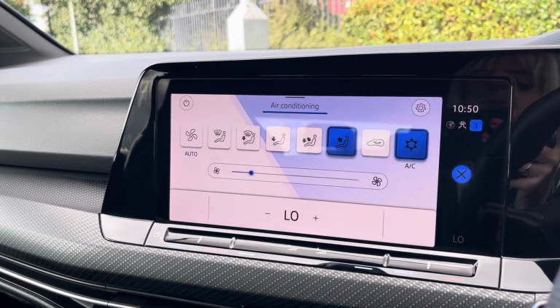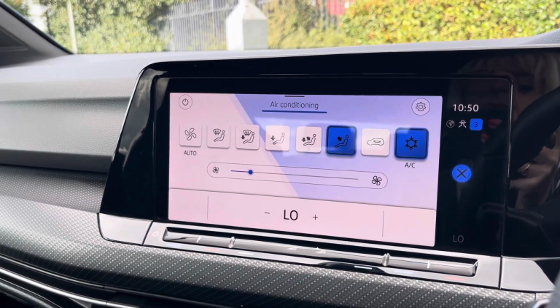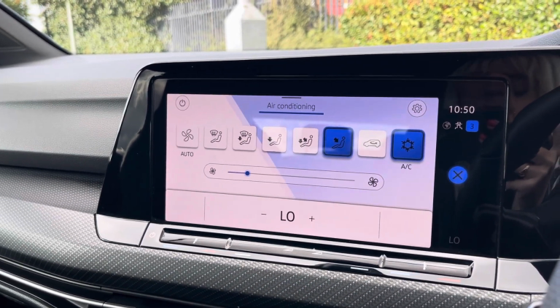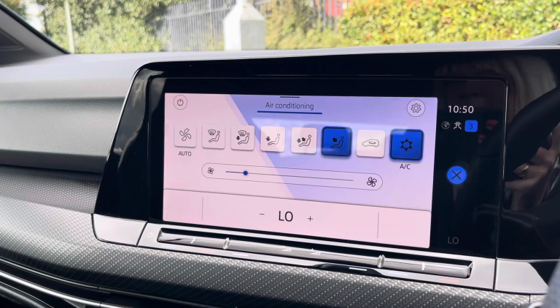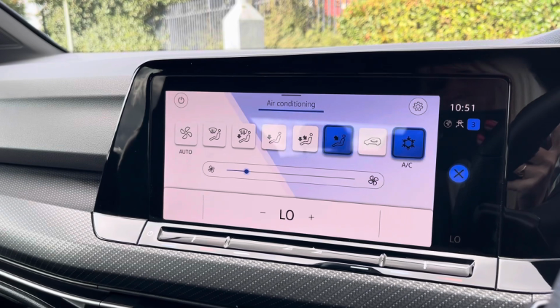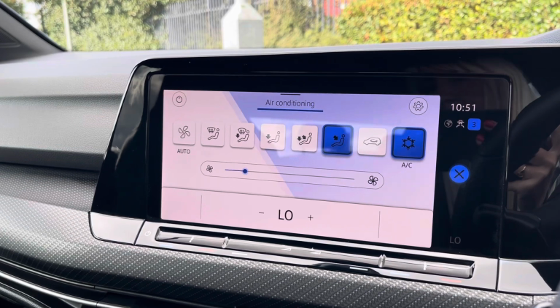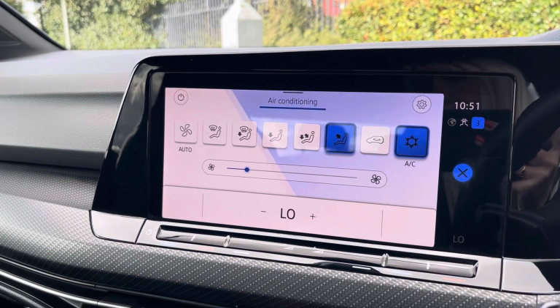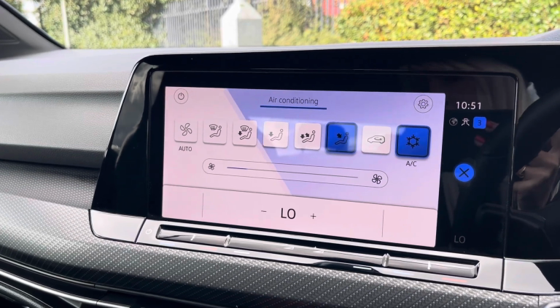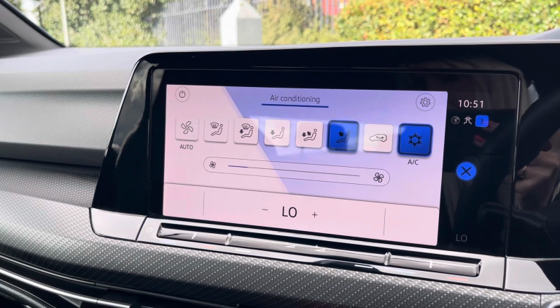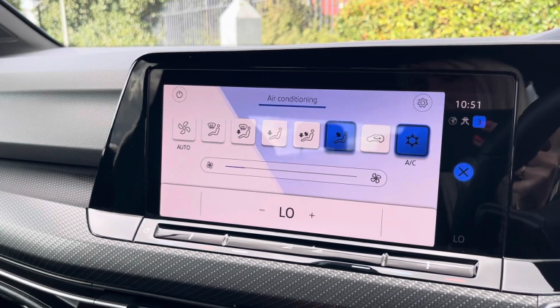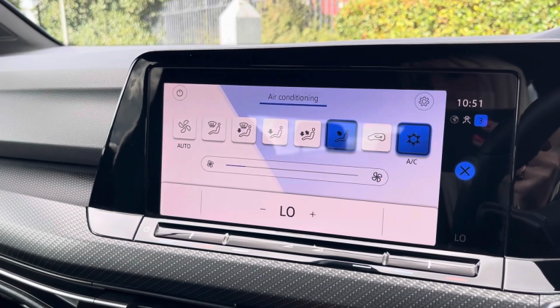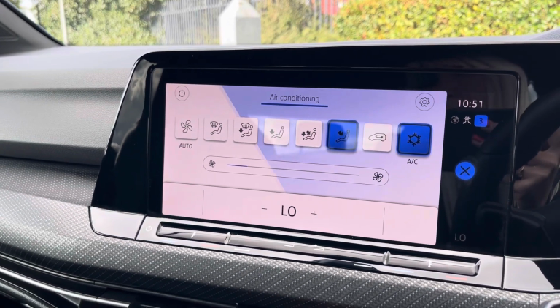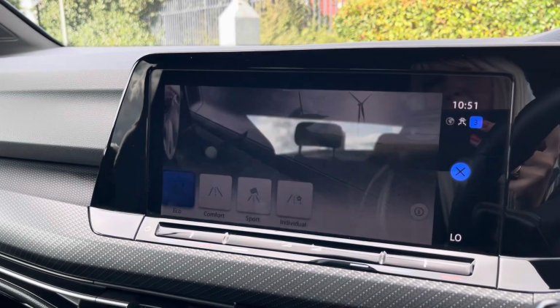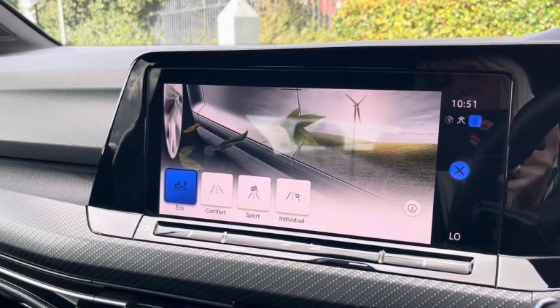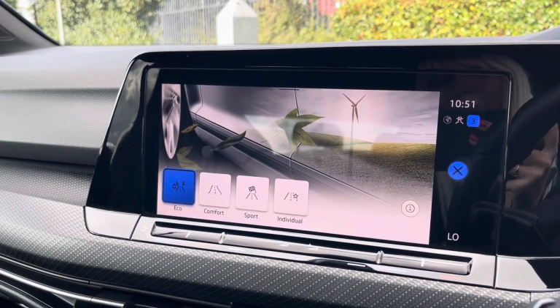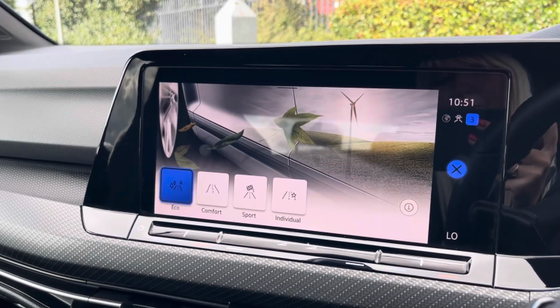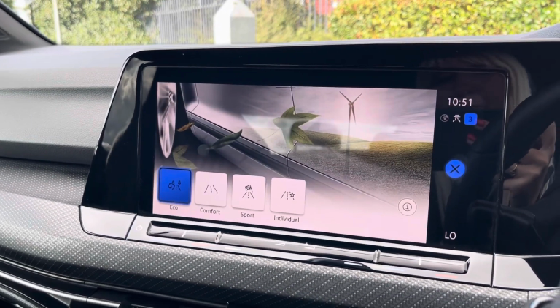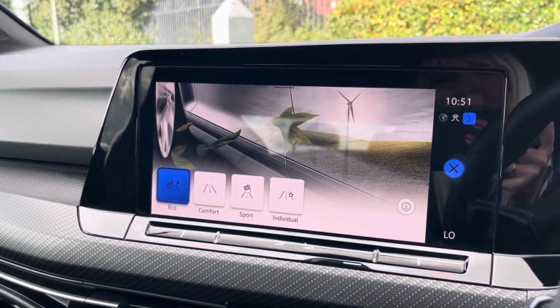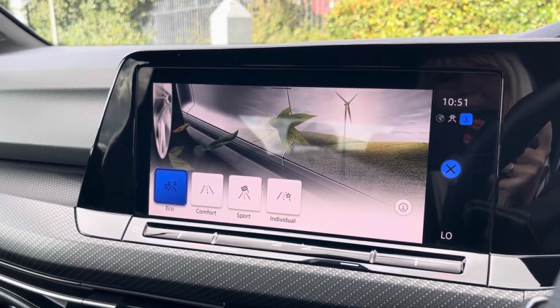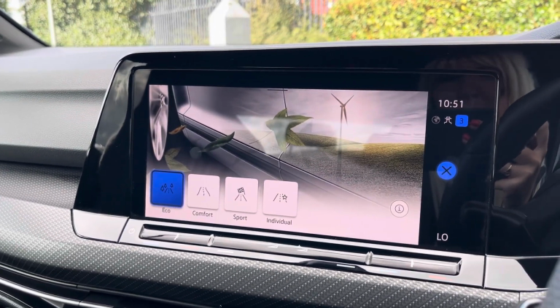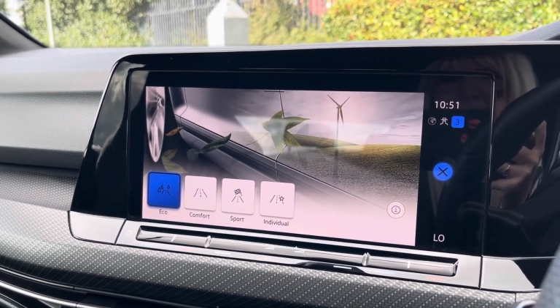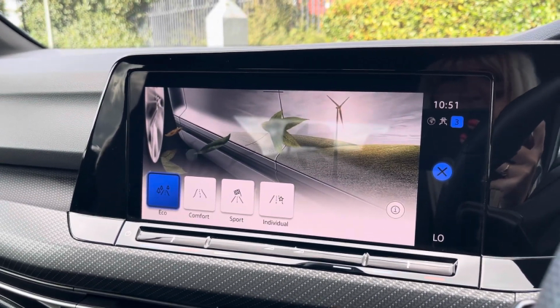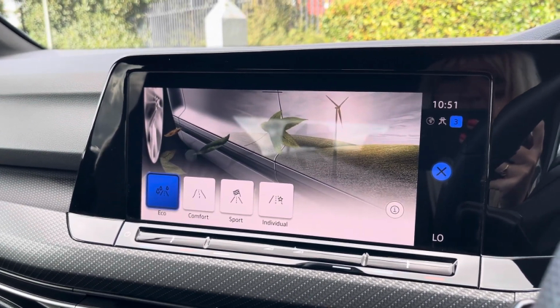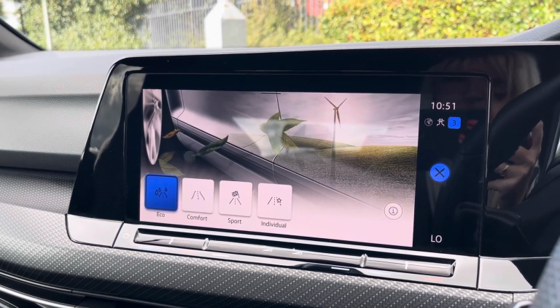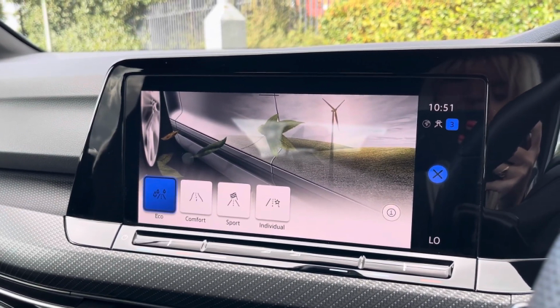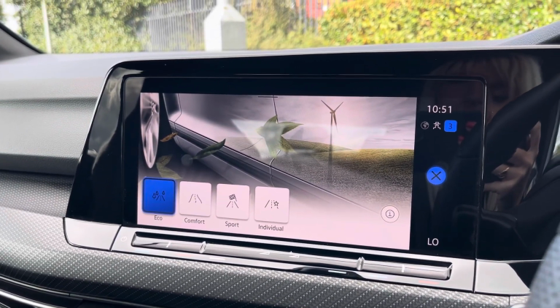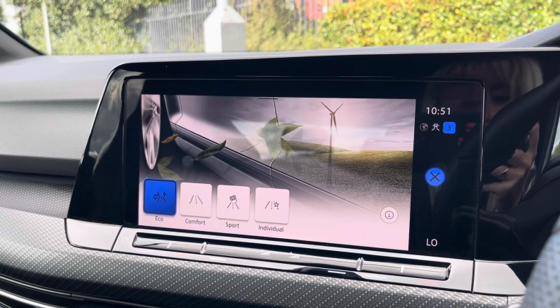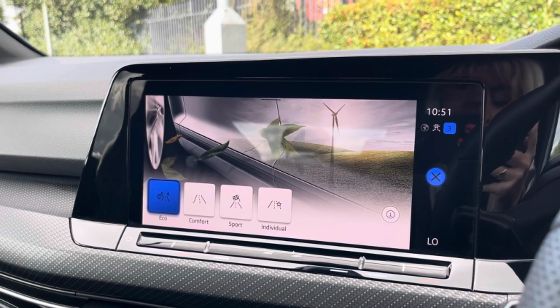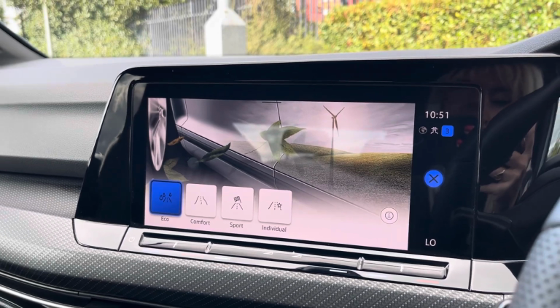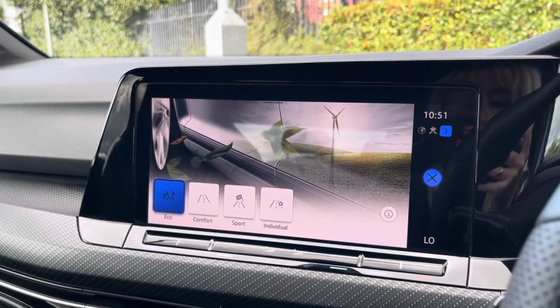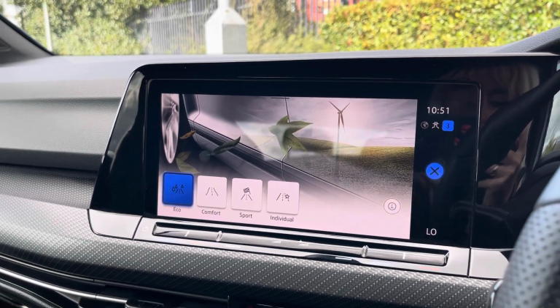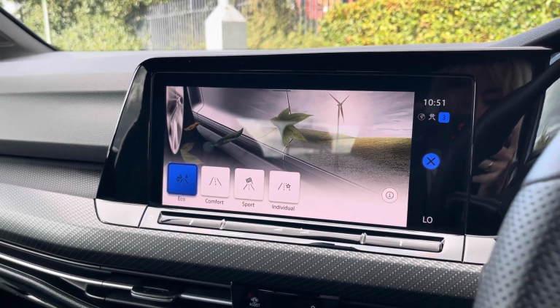You can also choose between different driving modes. So you have Eco, Comfort, Sport and Individual to choose from.